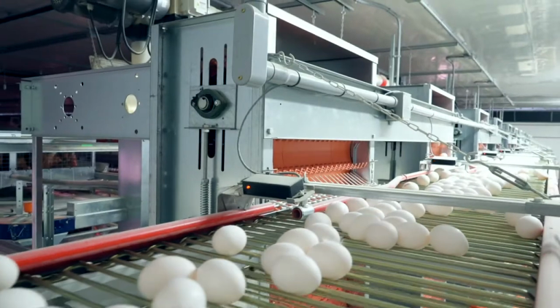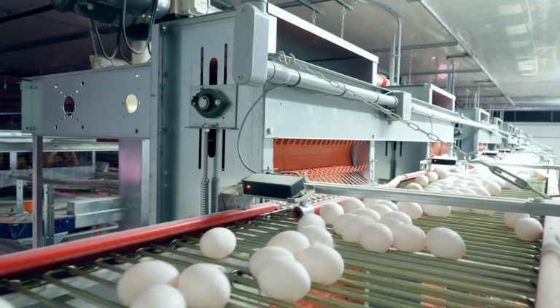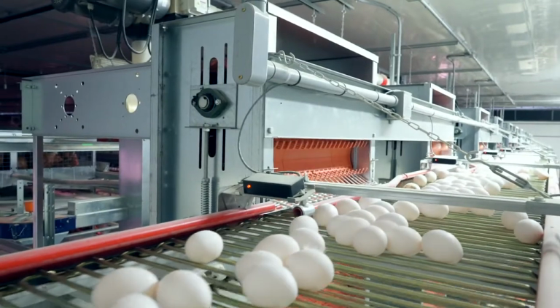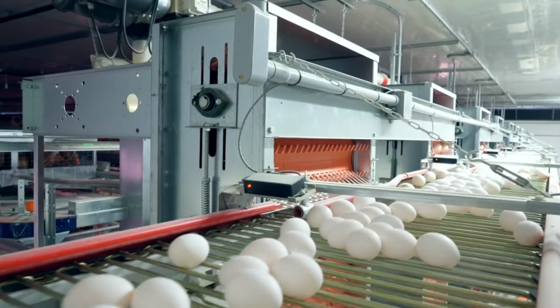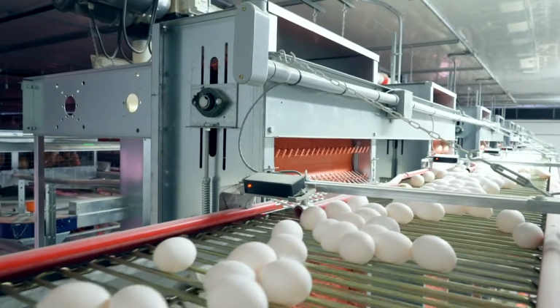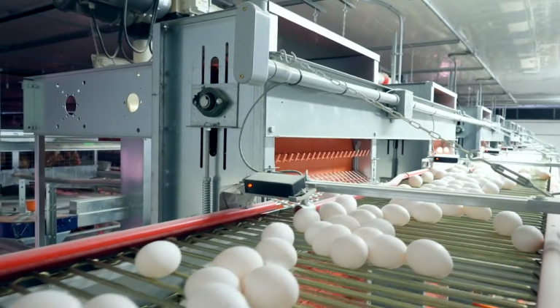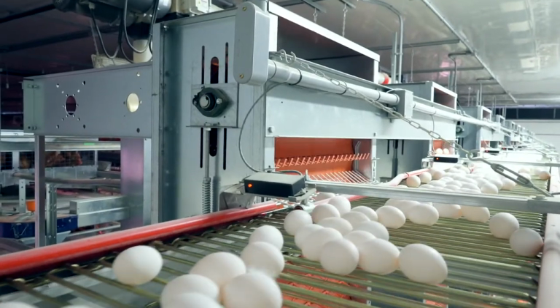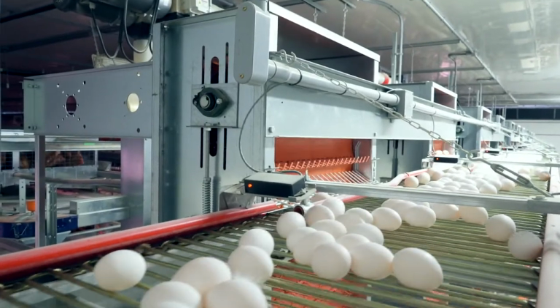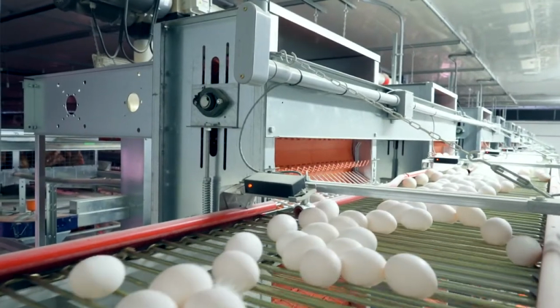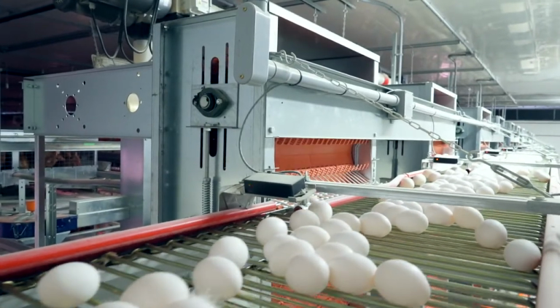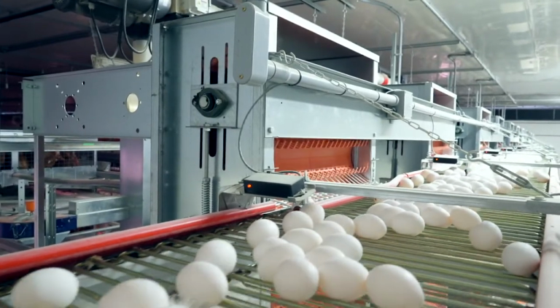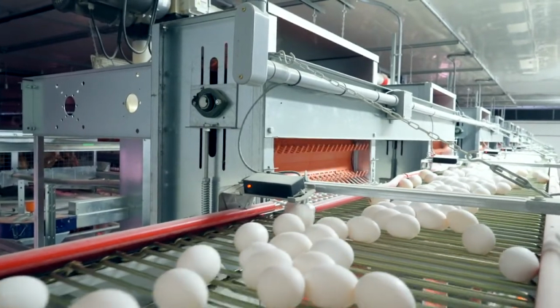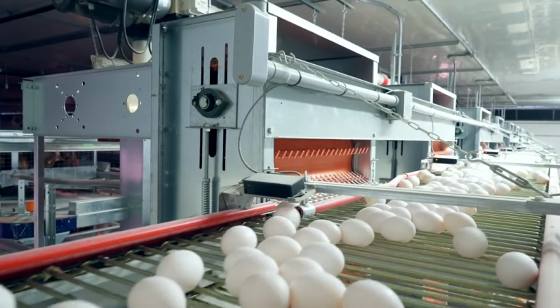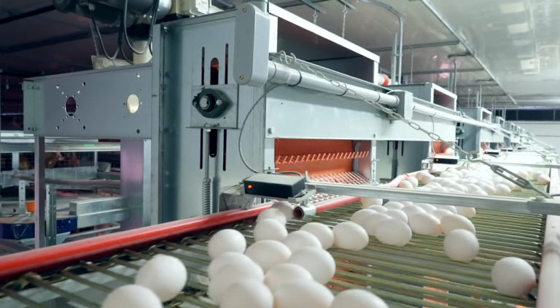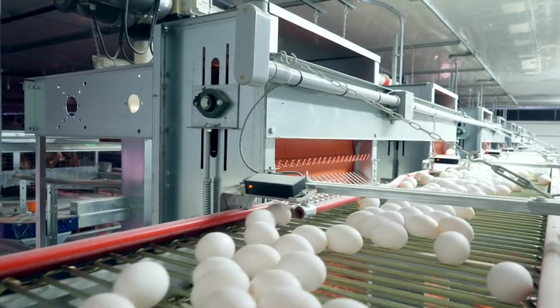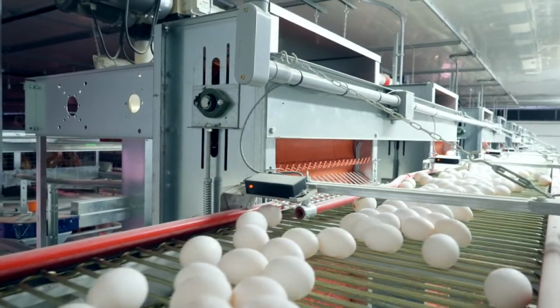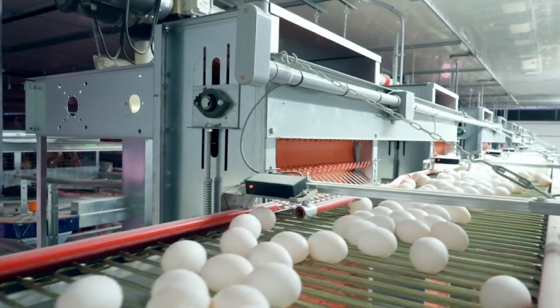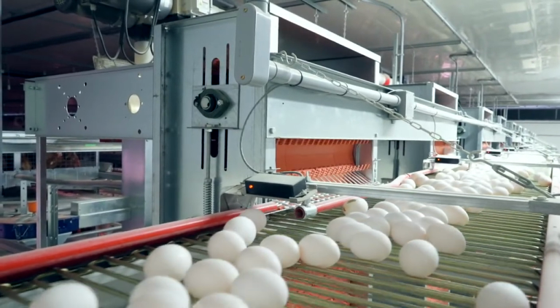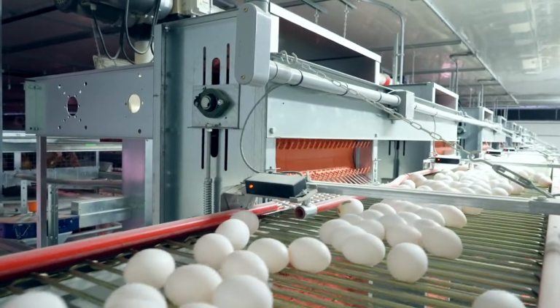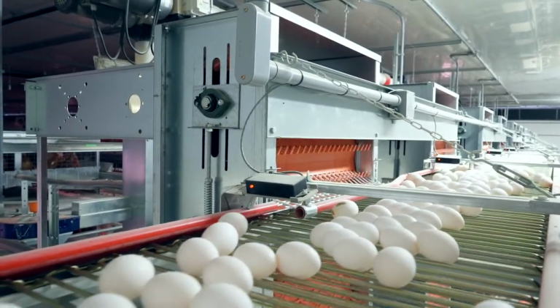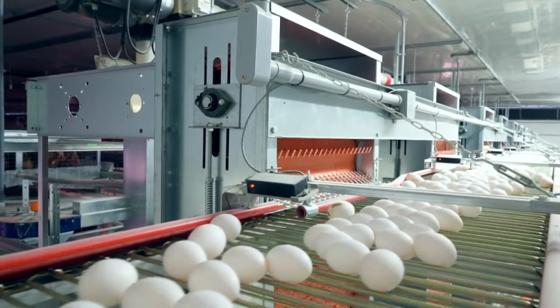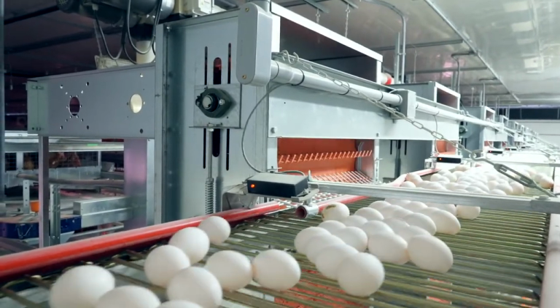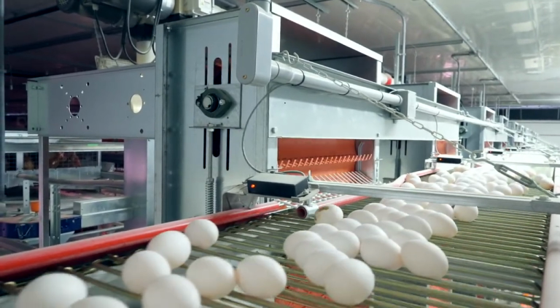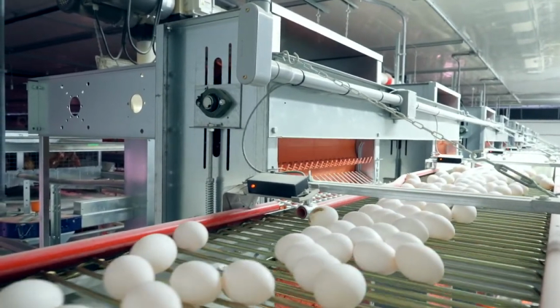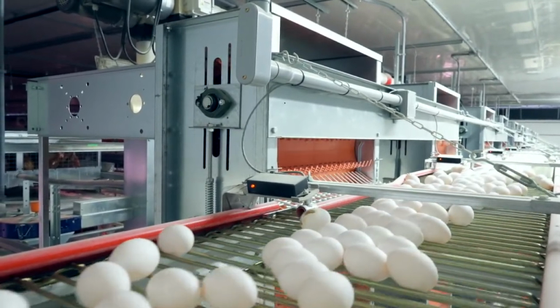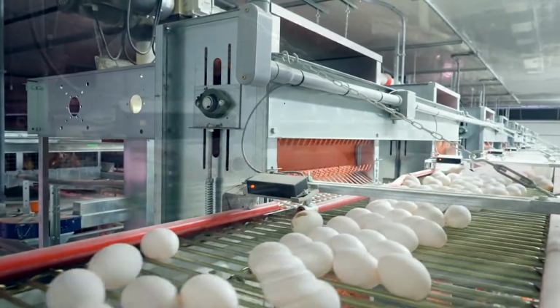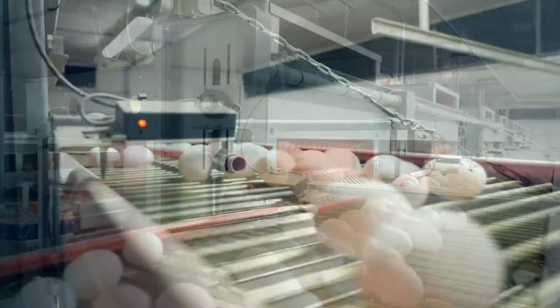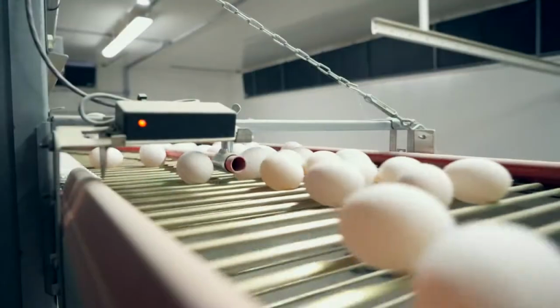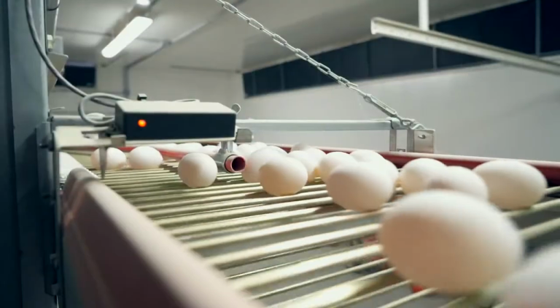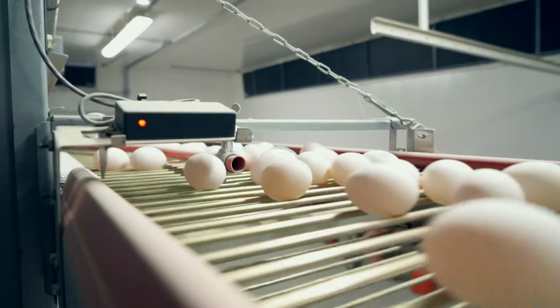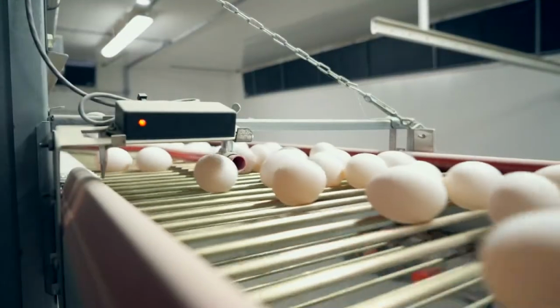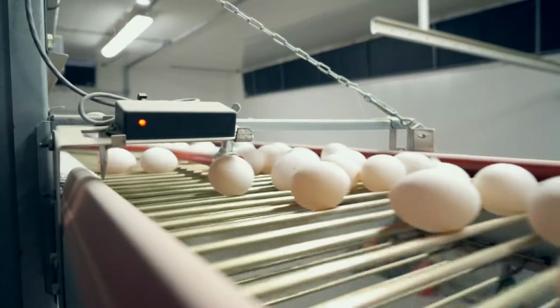Then transferred to the cross conveyors and then onto the egg processing plant.